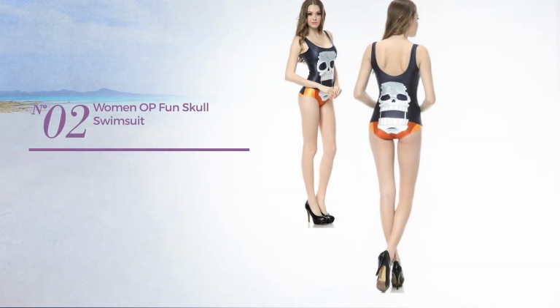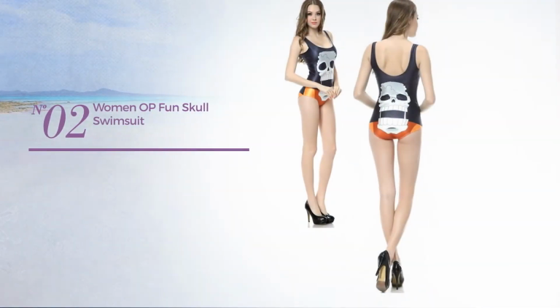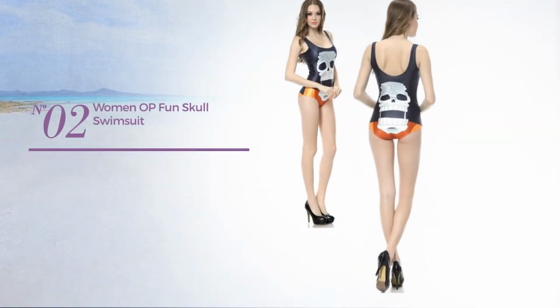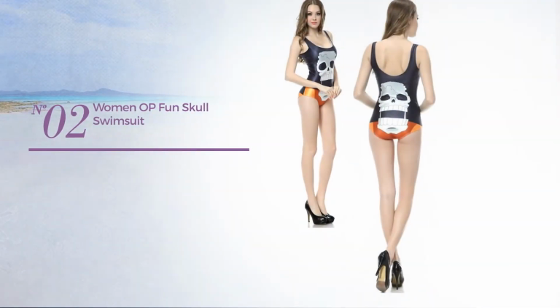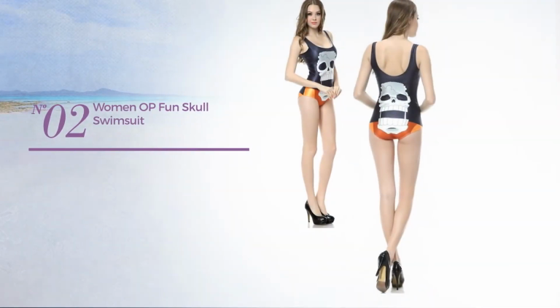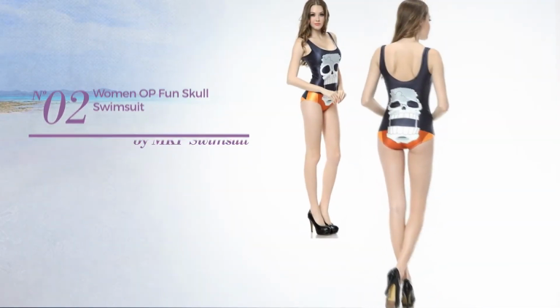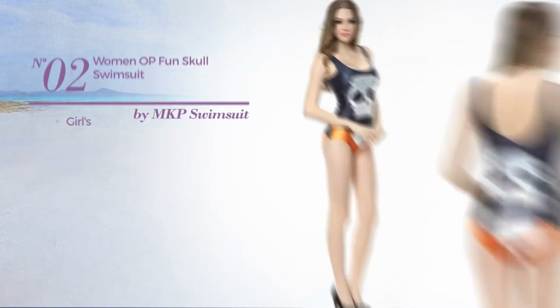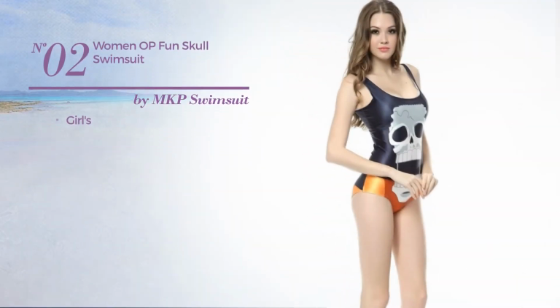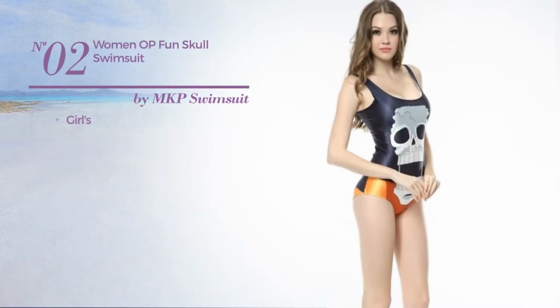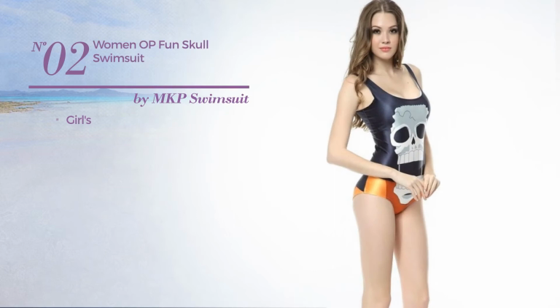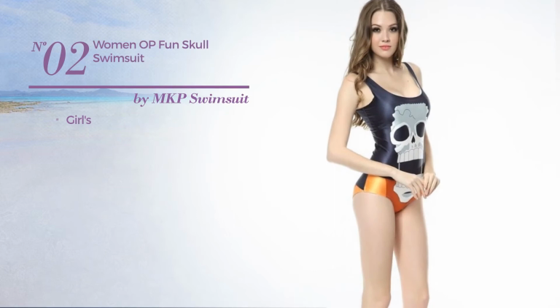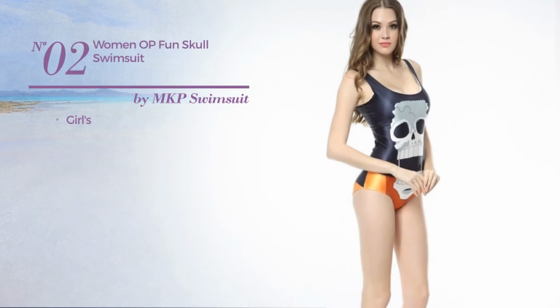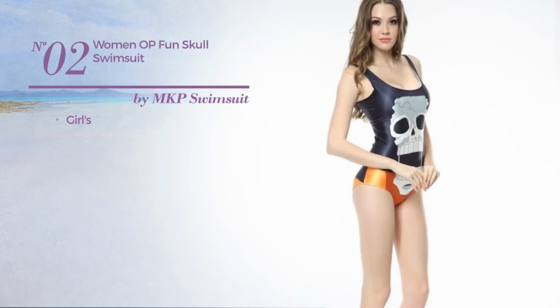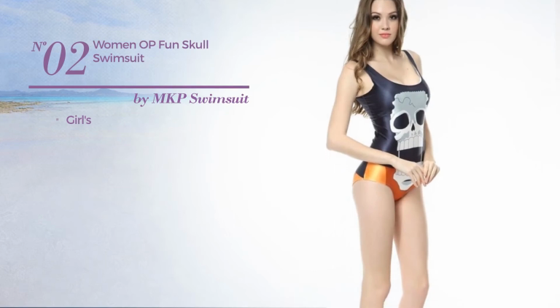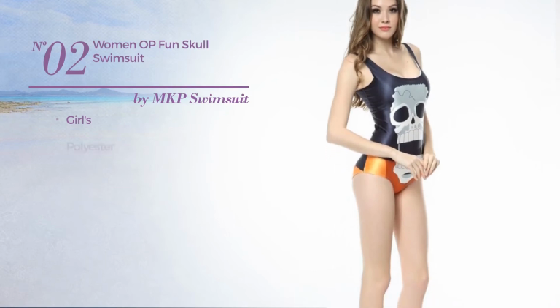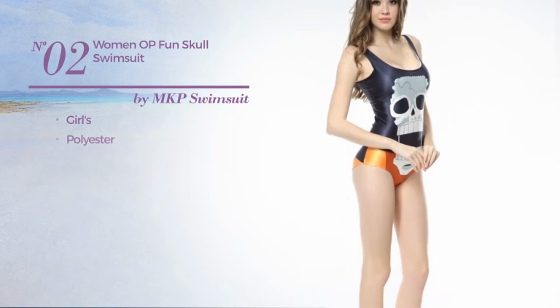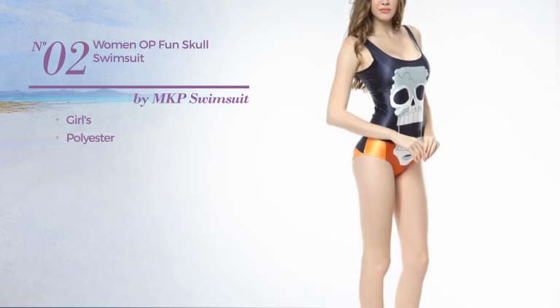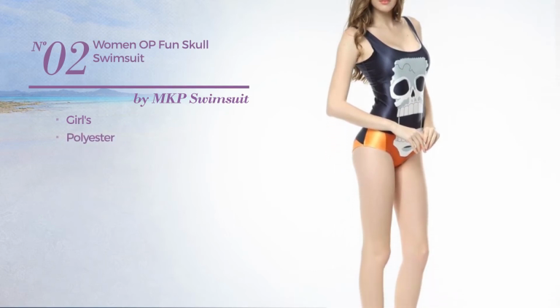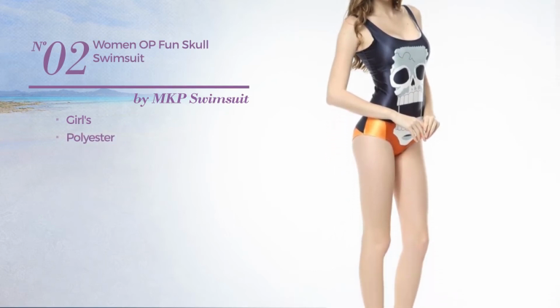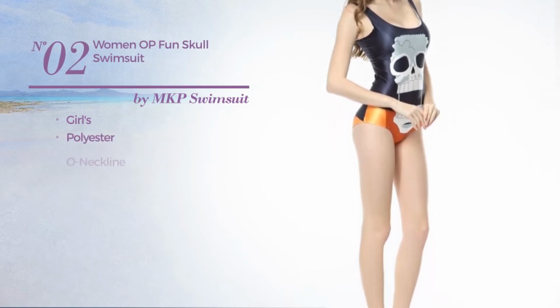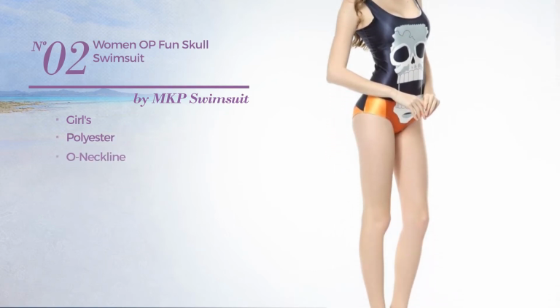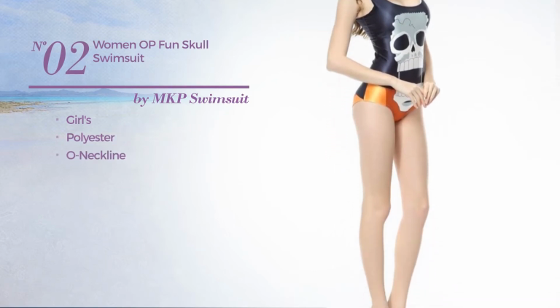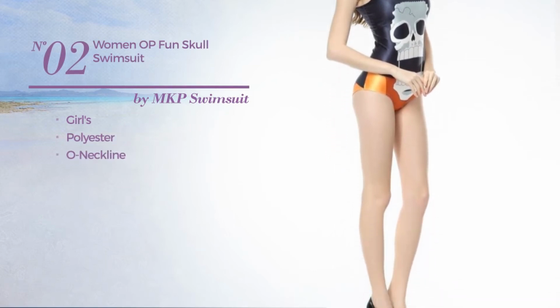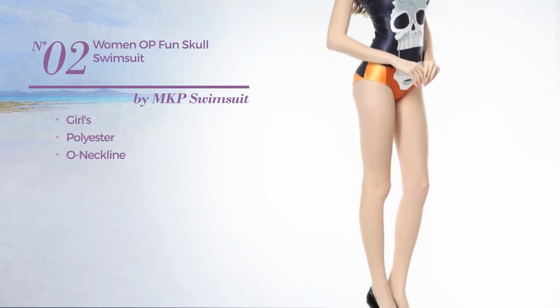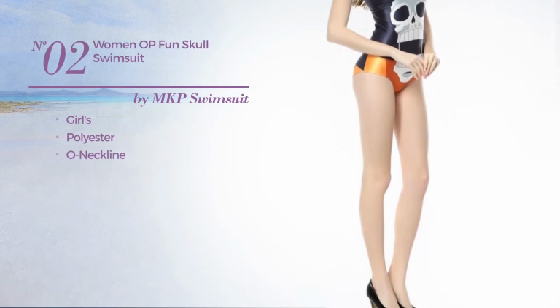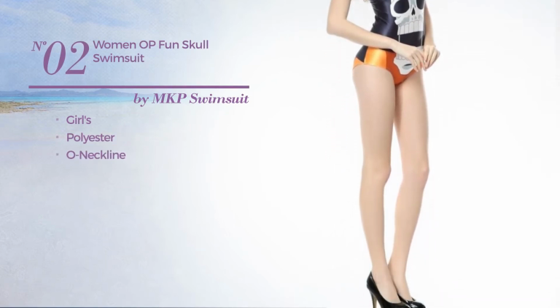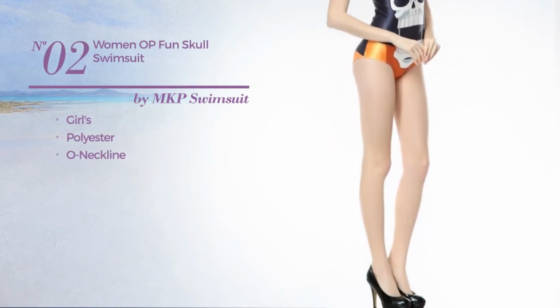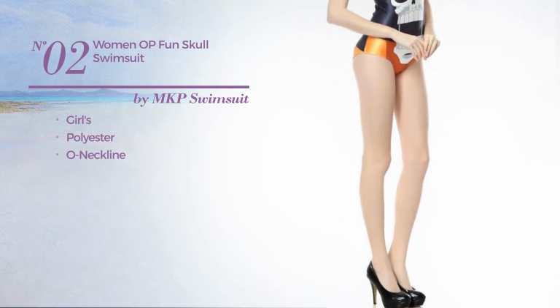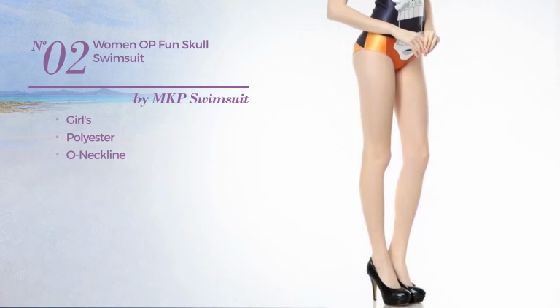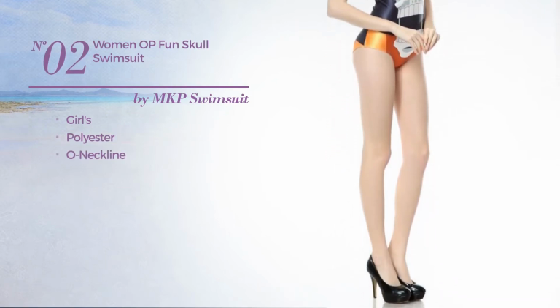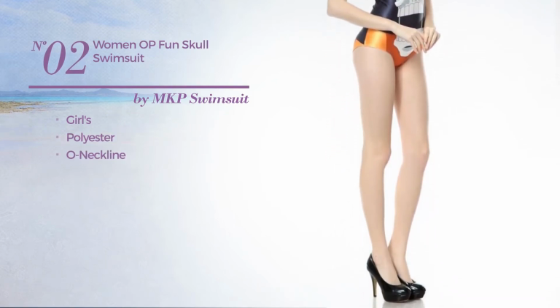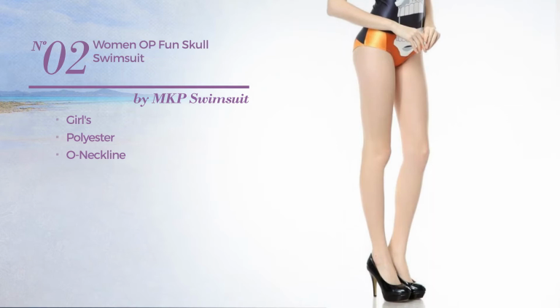Number two: a girl's swimsuit, made of polyester with own neckline. Available just in orange color.